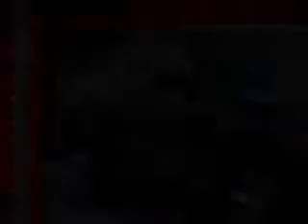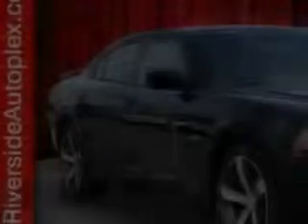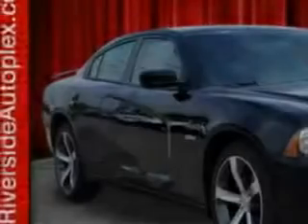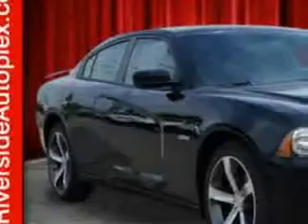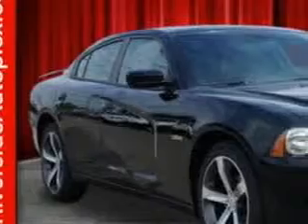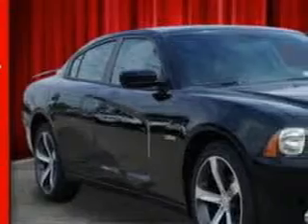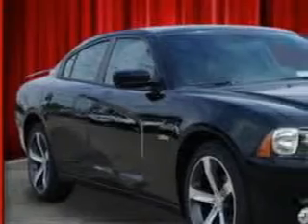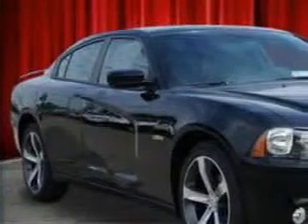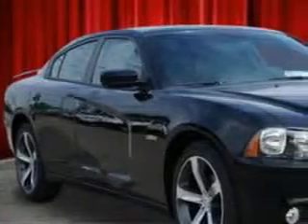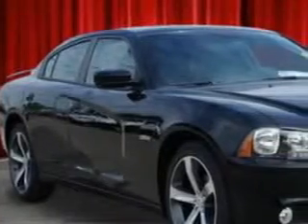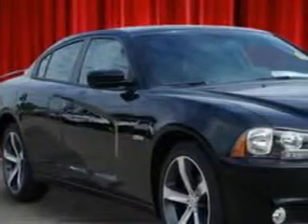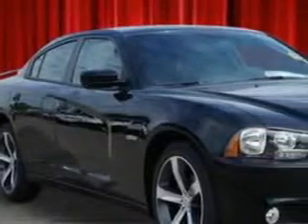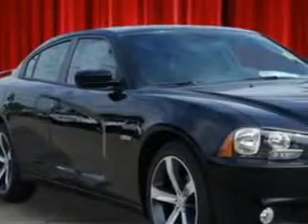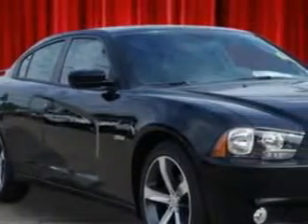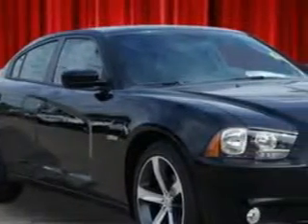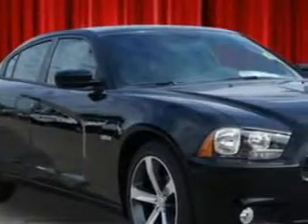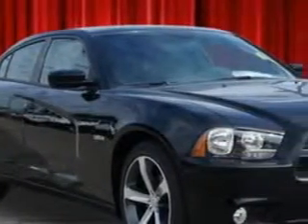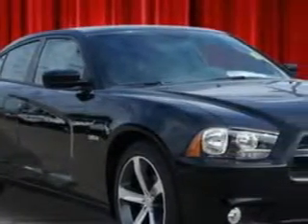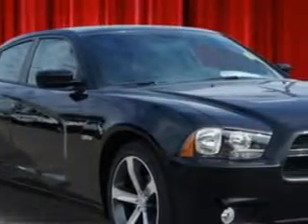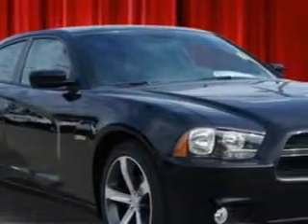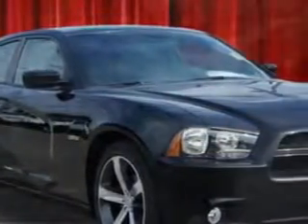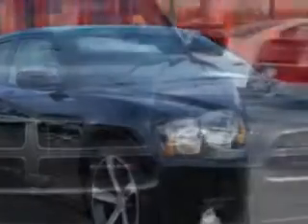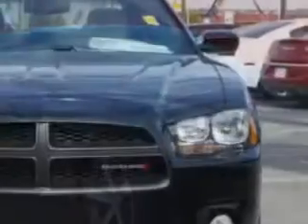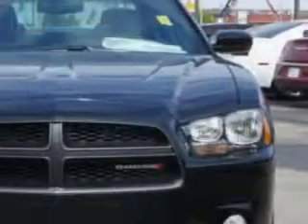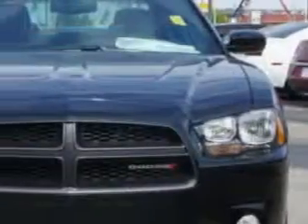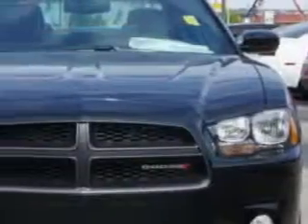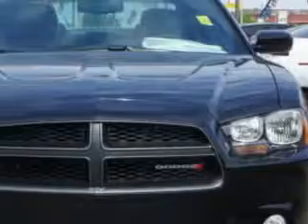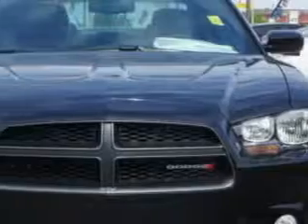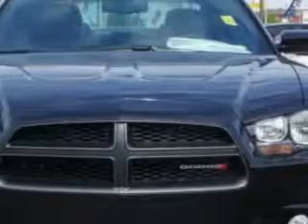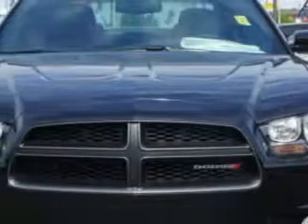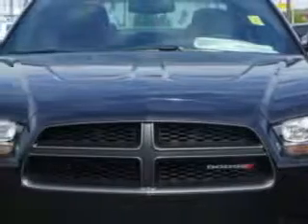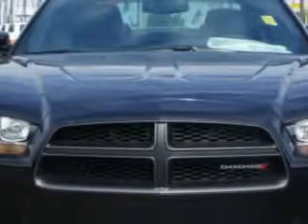You will love this pitch black 2014 Dodge Charger, equipped with a 6-cylinder engine and an automatic transmission.